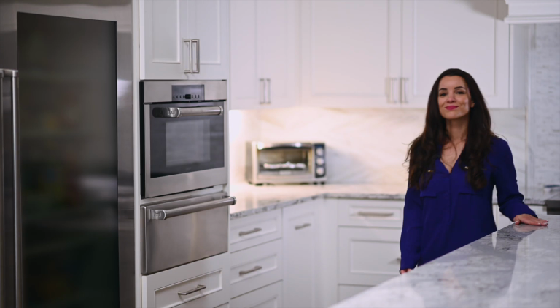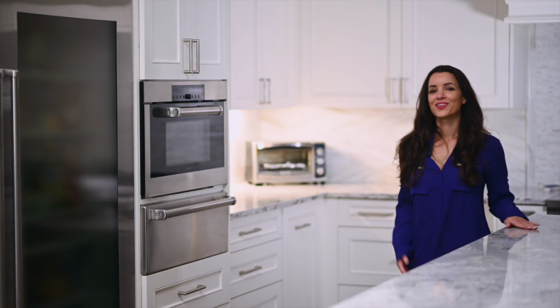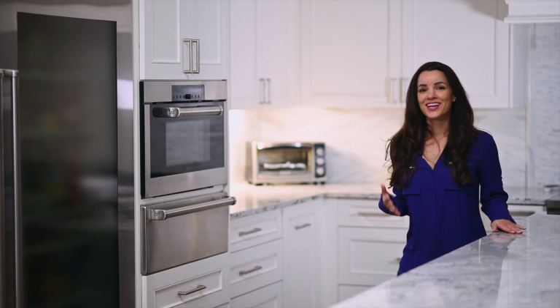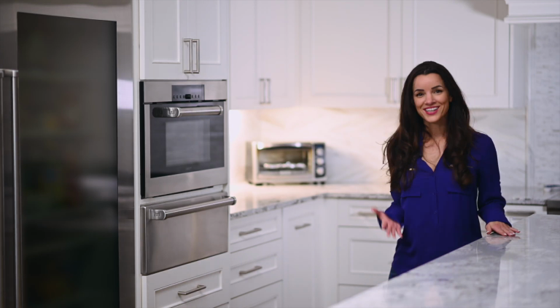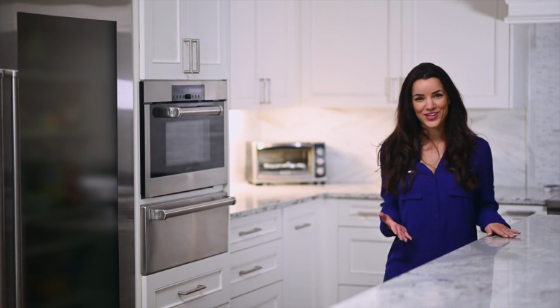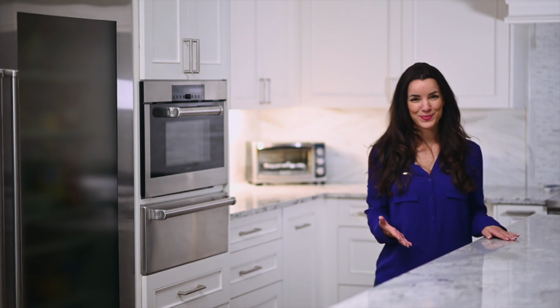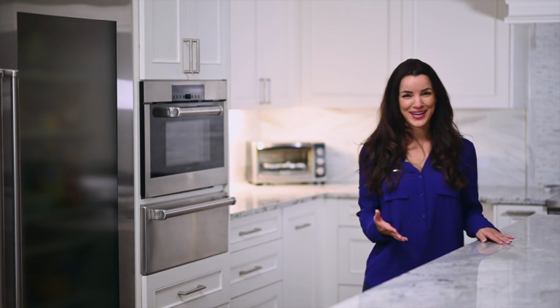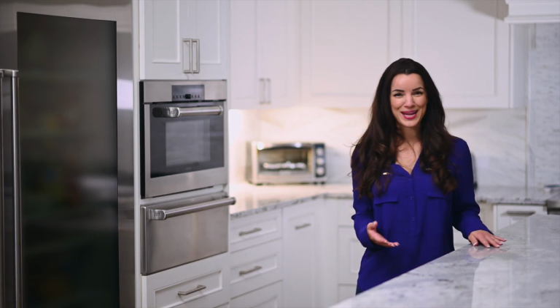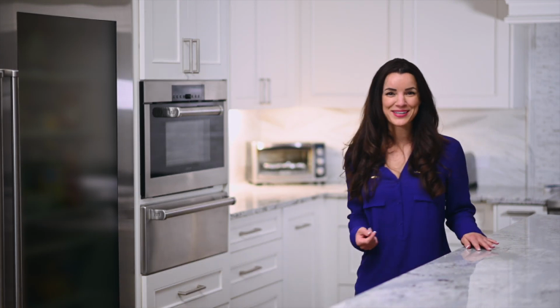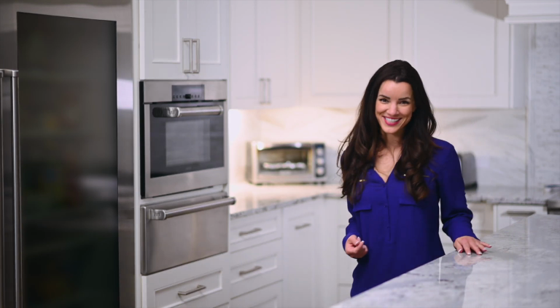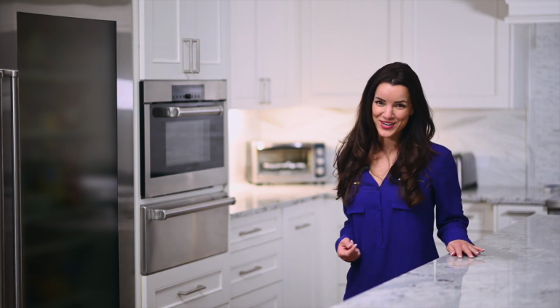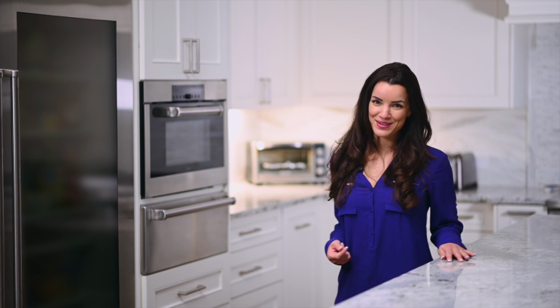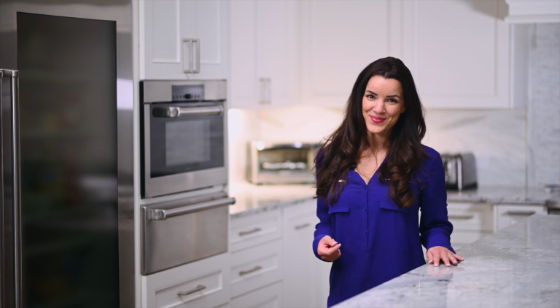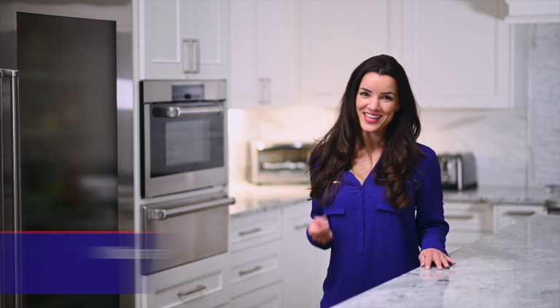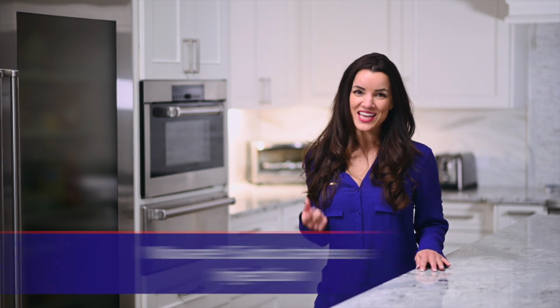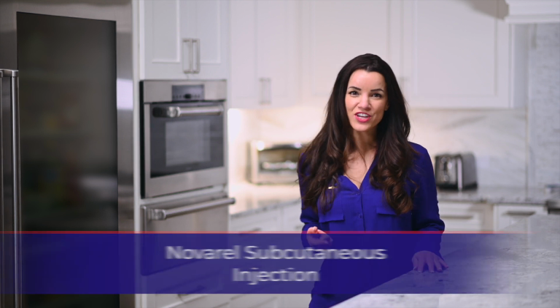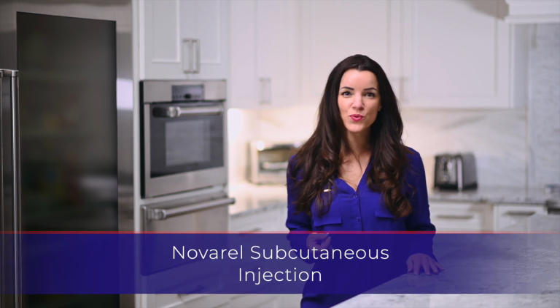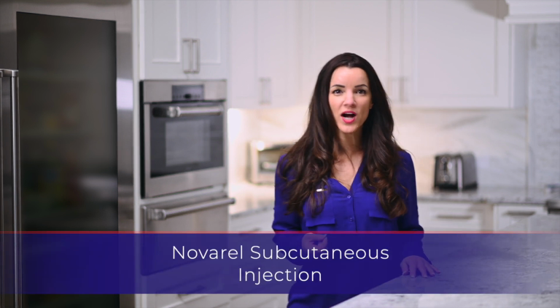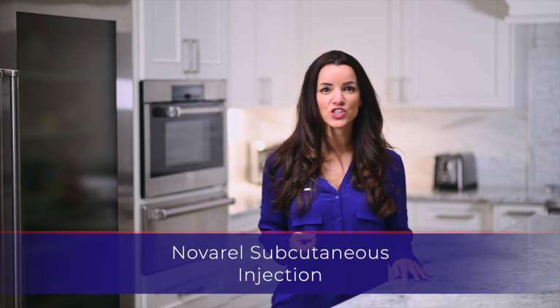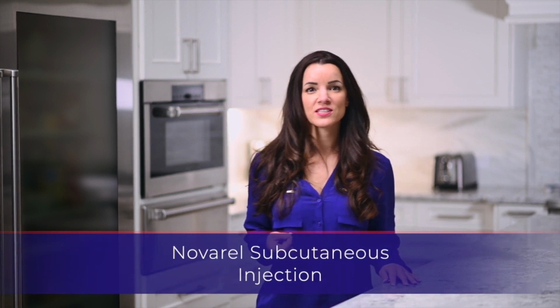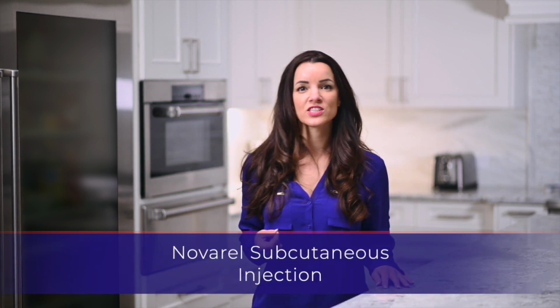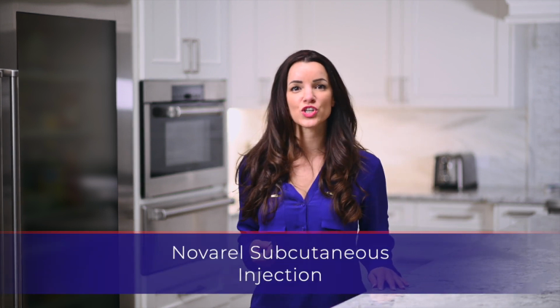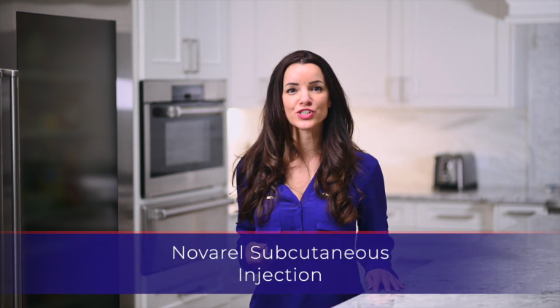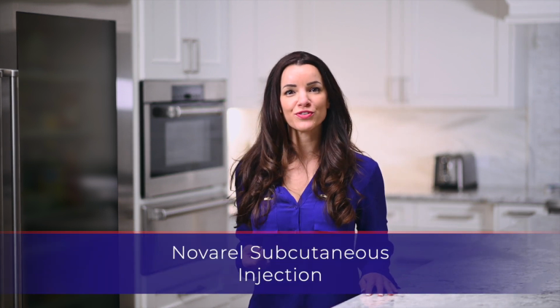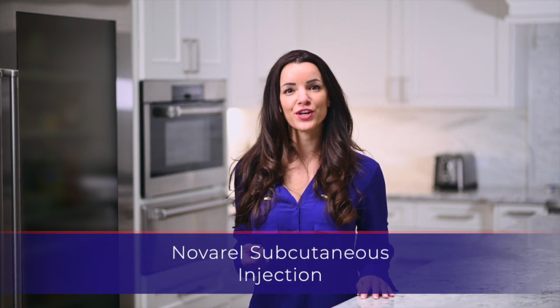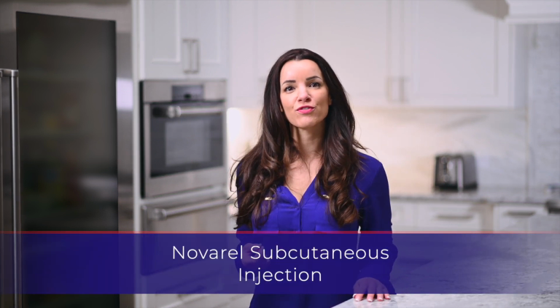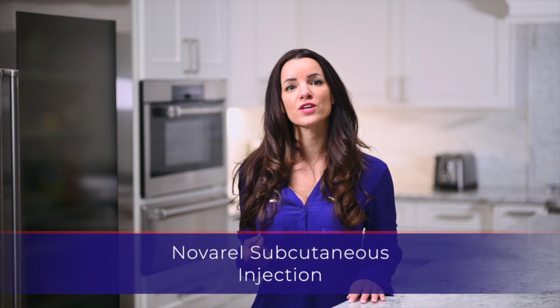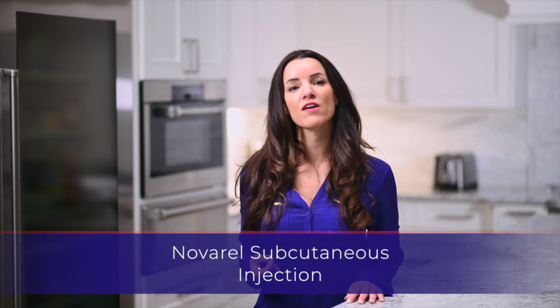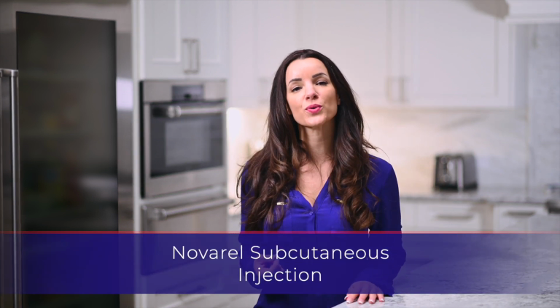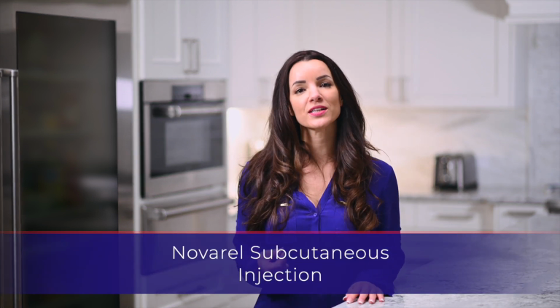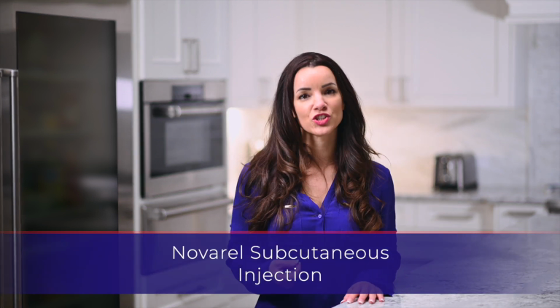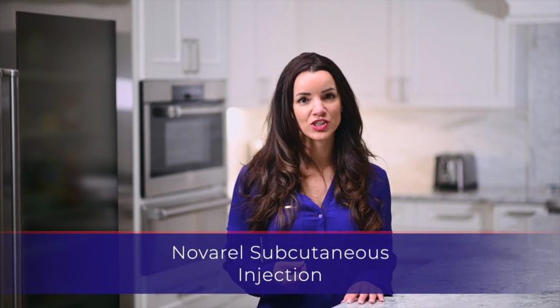Hello, my name is Sarah. Thank you for watching this instructional video for the Navarol injection.